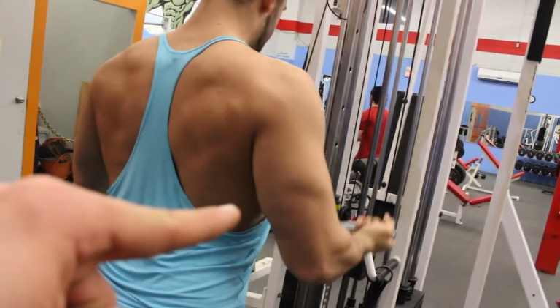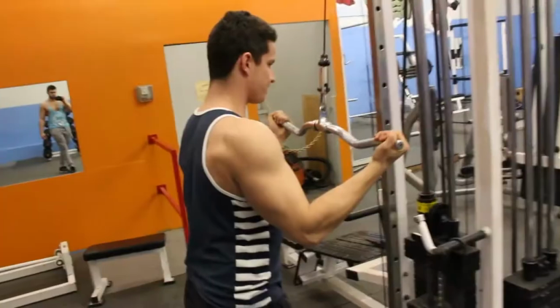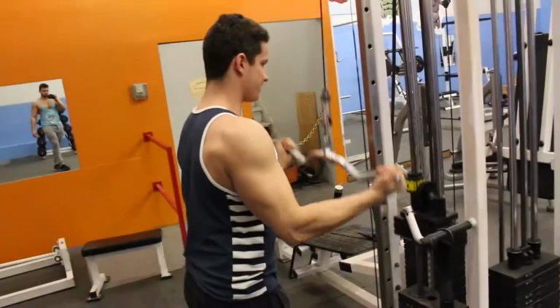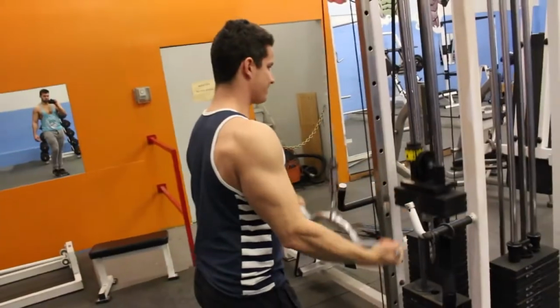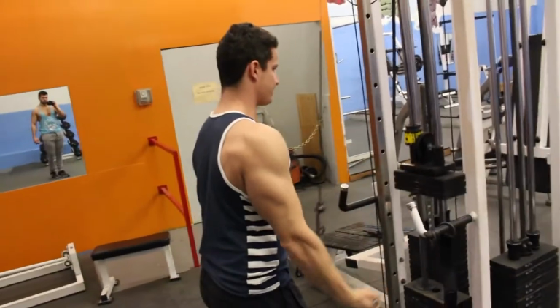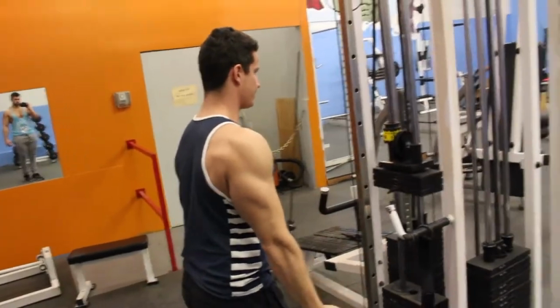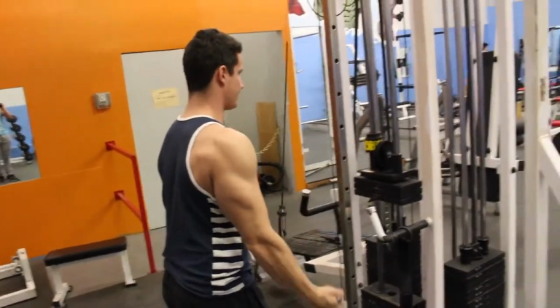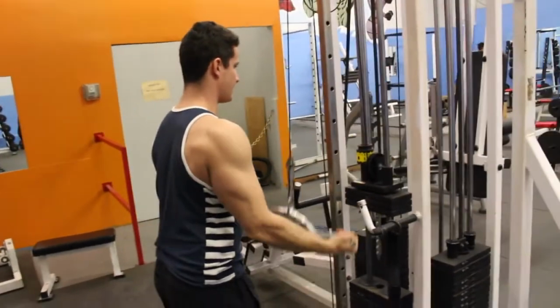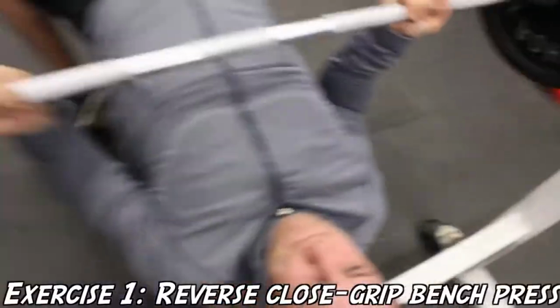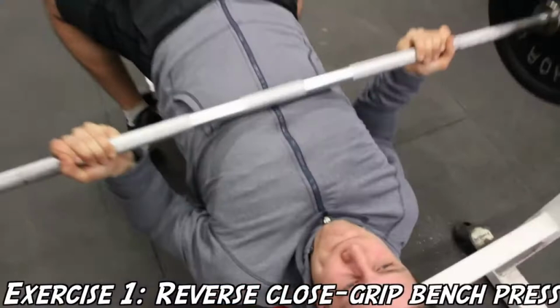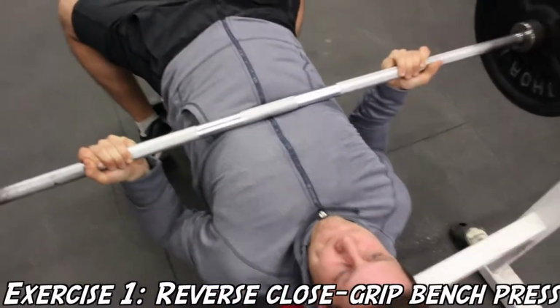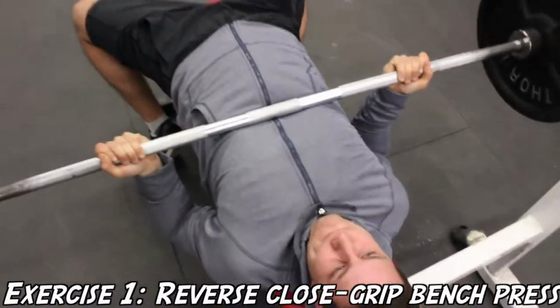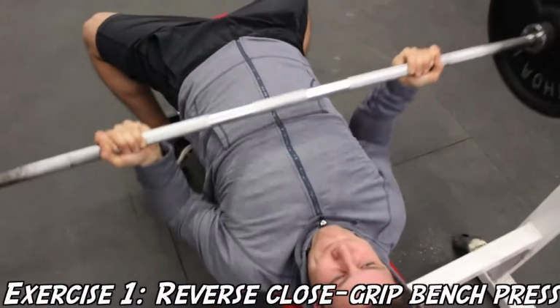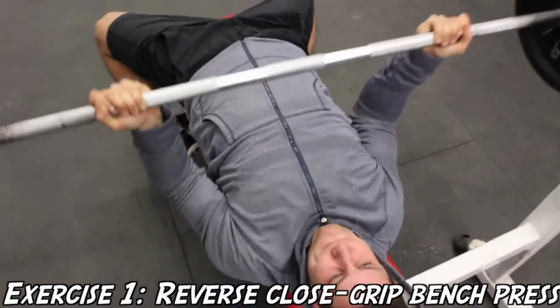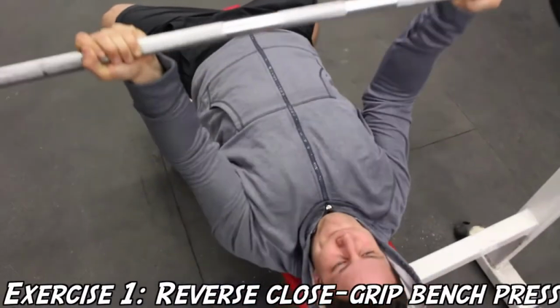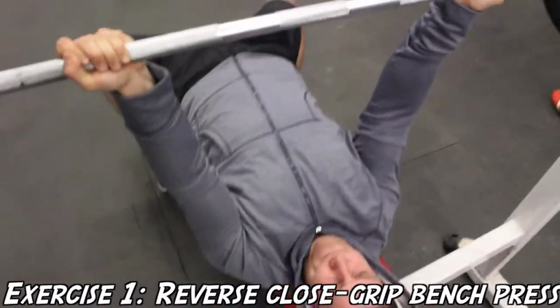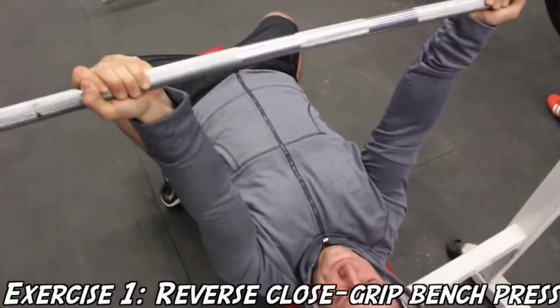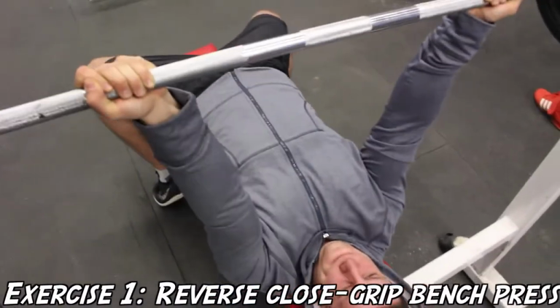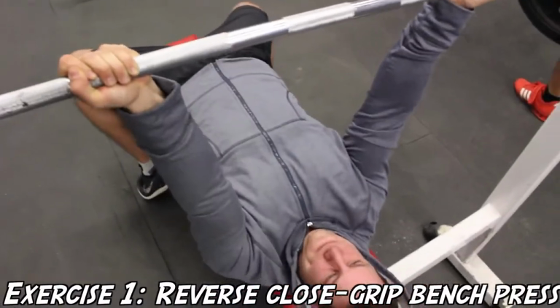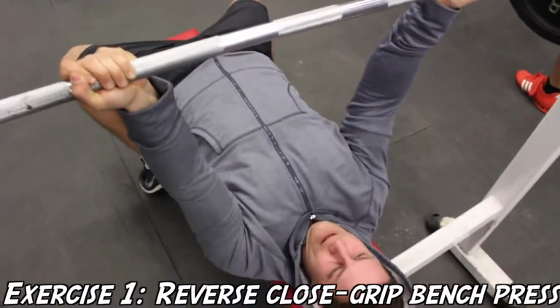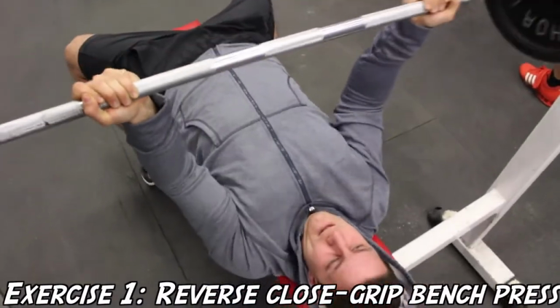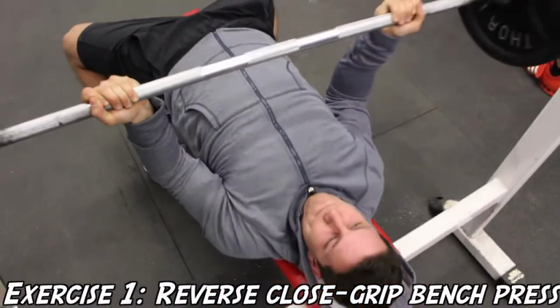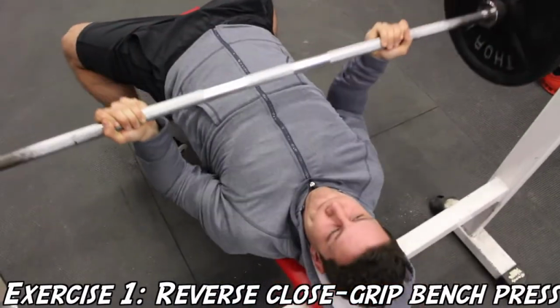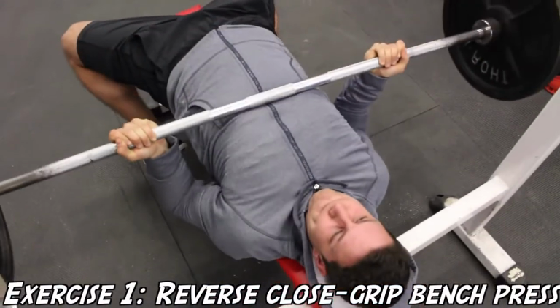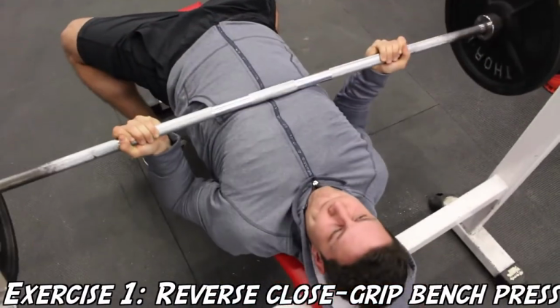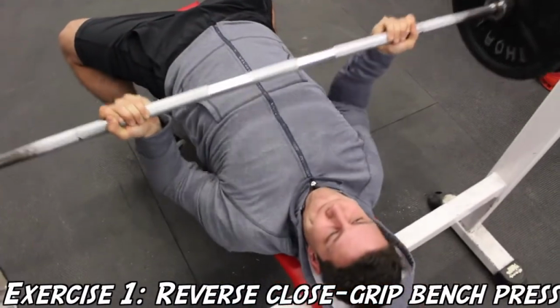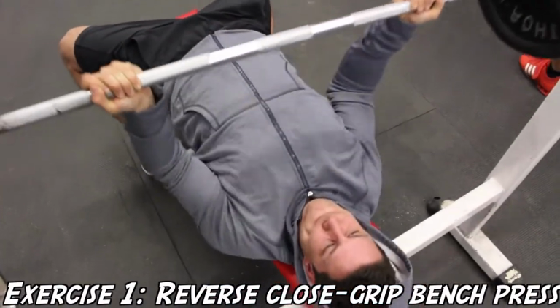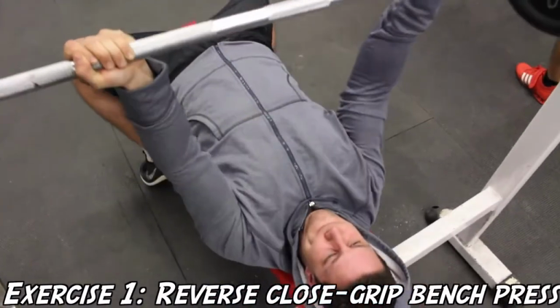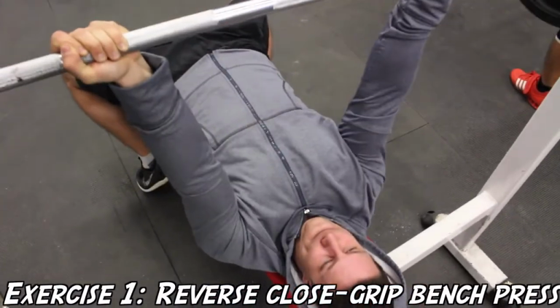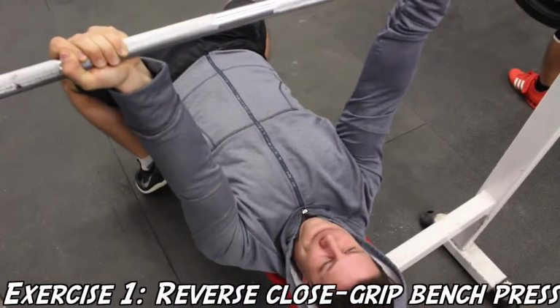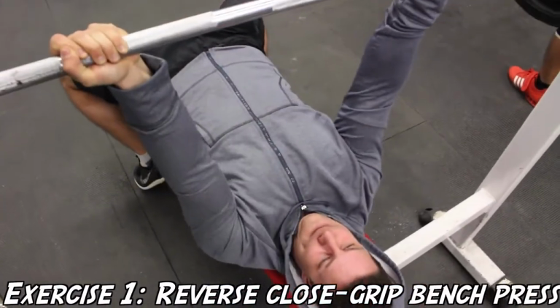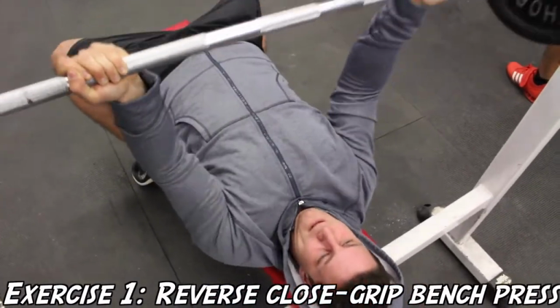What's going on family? It's Kyle here from Colossus Fitness and today the first exercise we're going to be performing is the reverse close grip bench press.